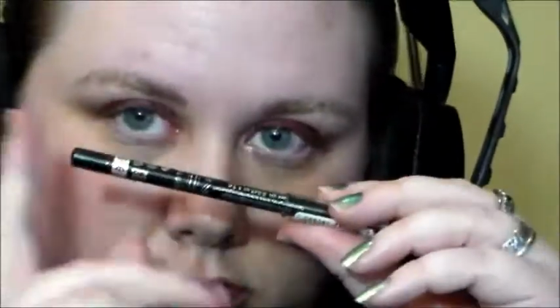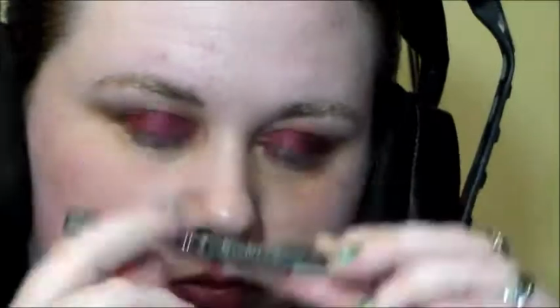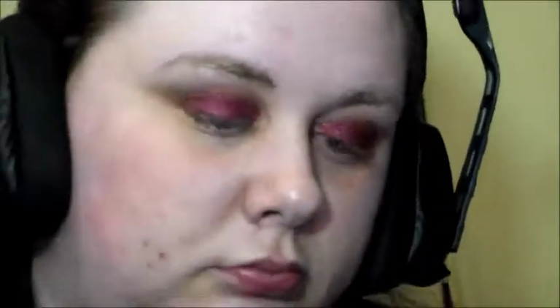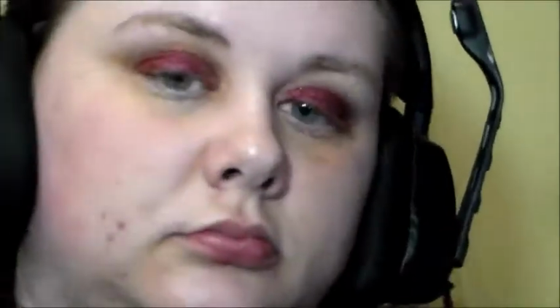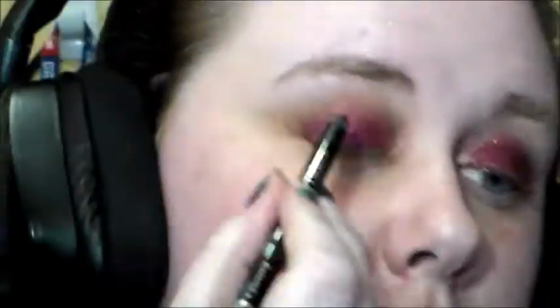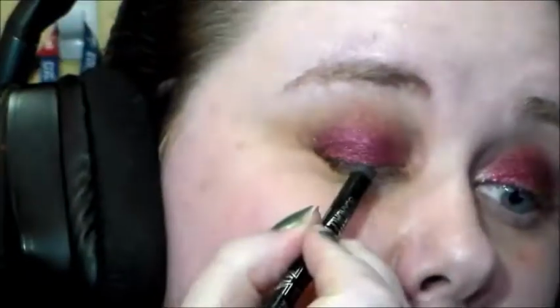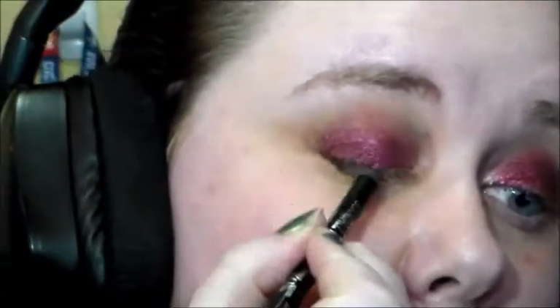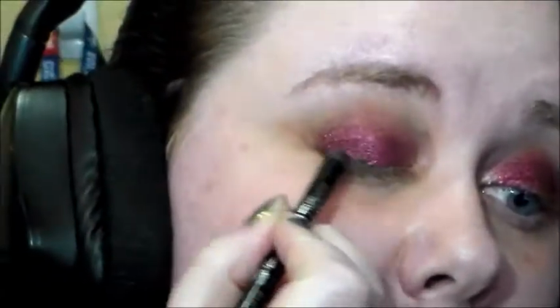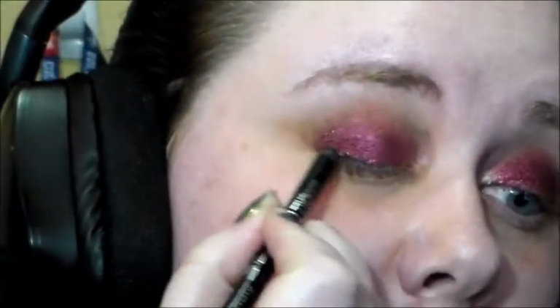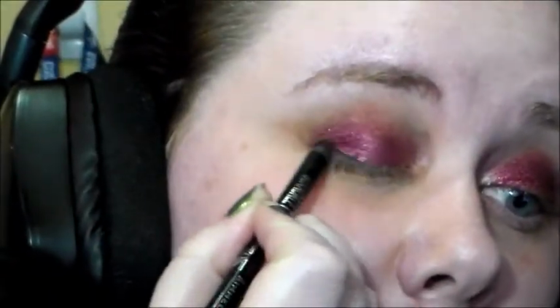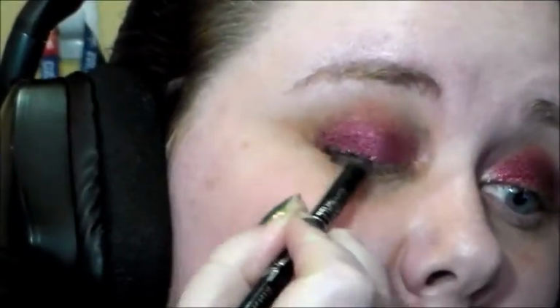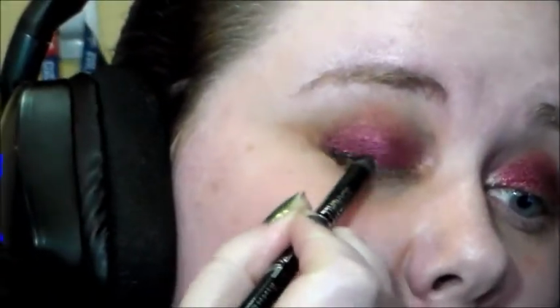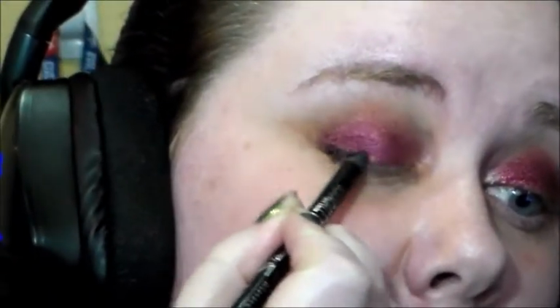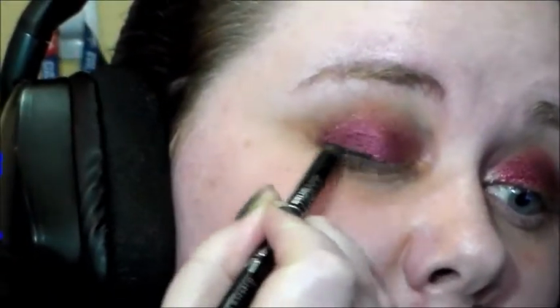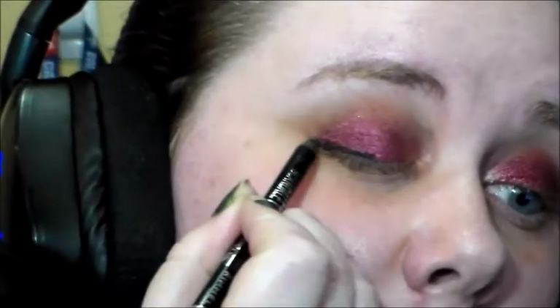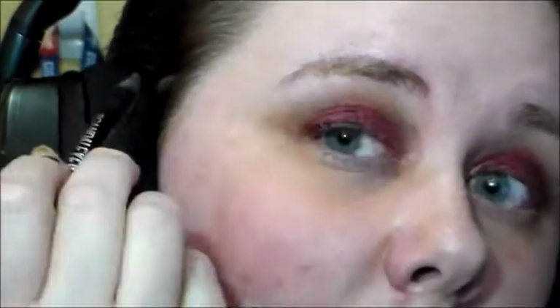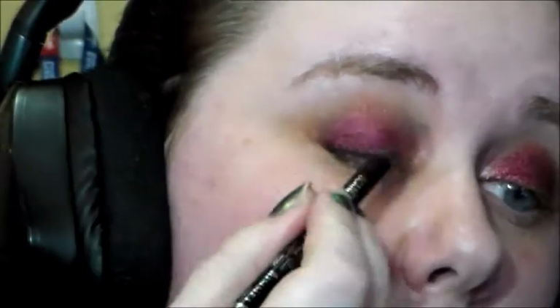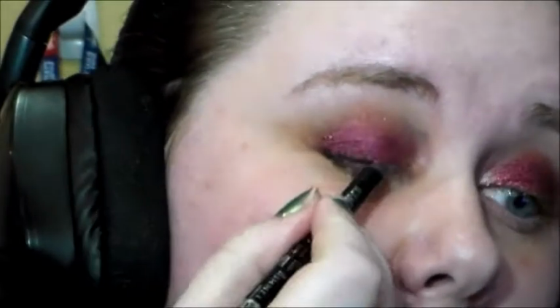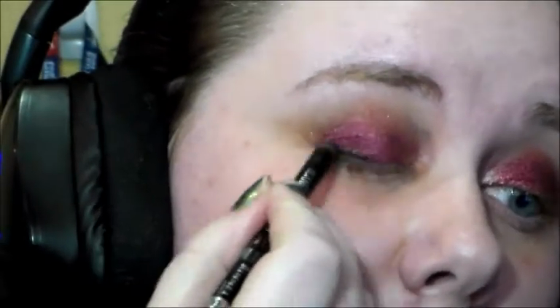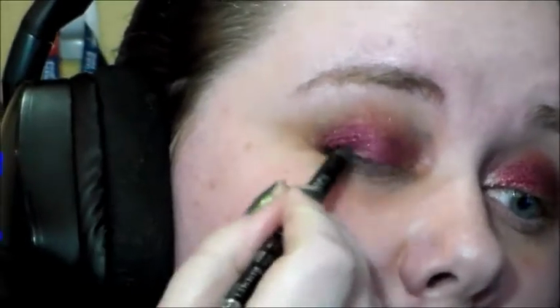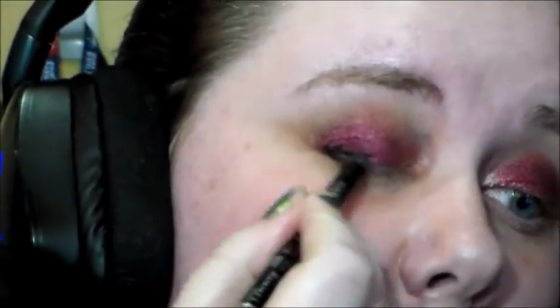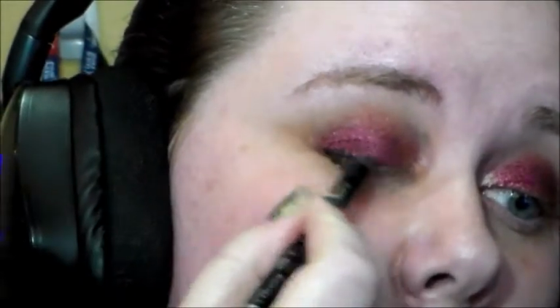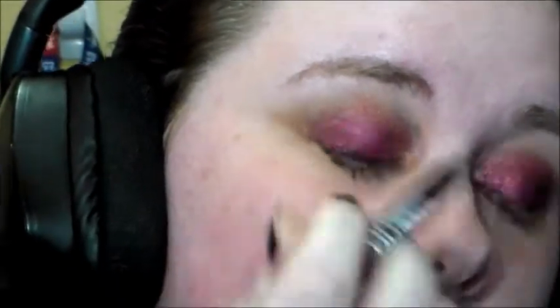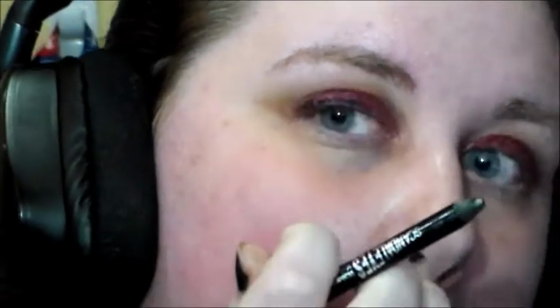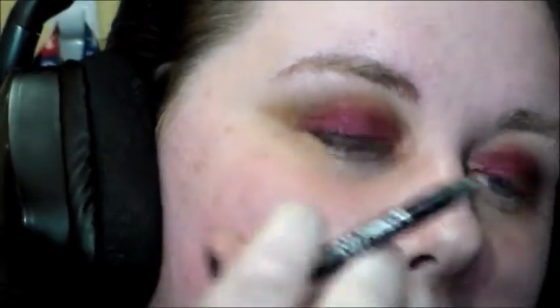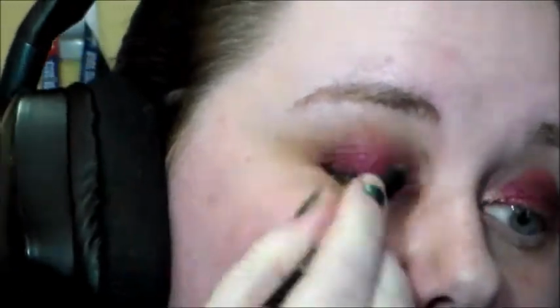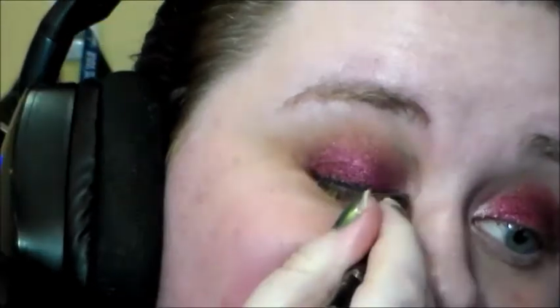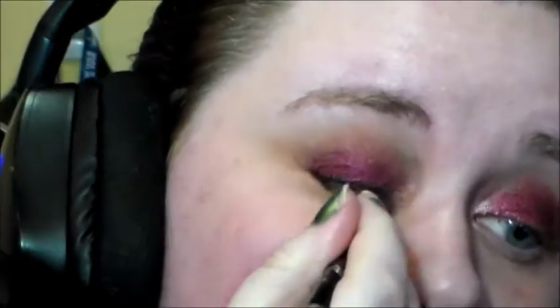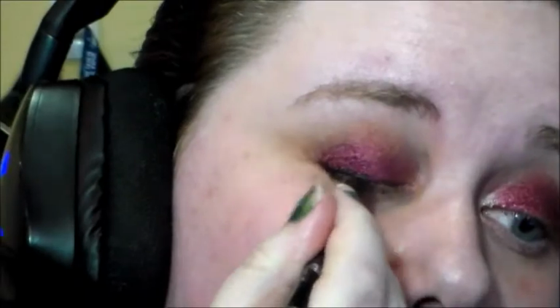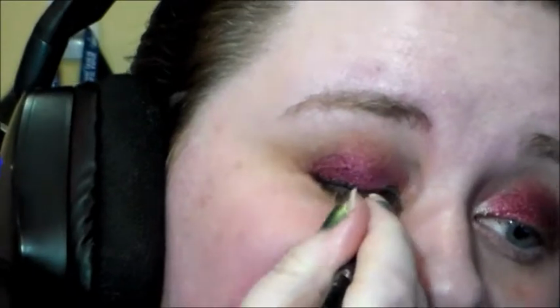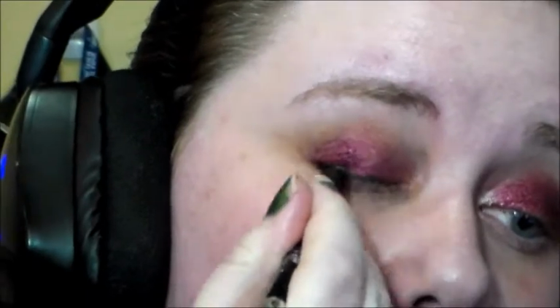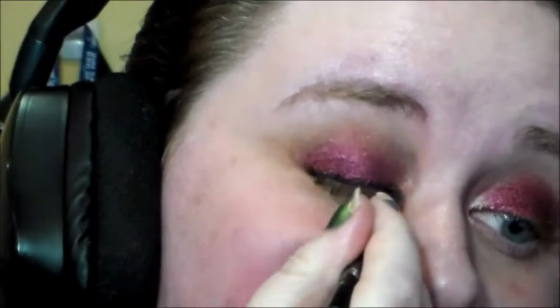Next I'm taking my Rimmel Scandal Eyes Pencil in black and just using that on my upper lash line.